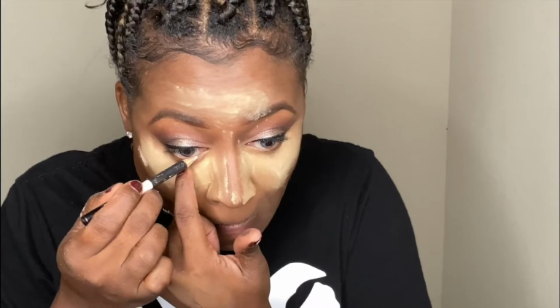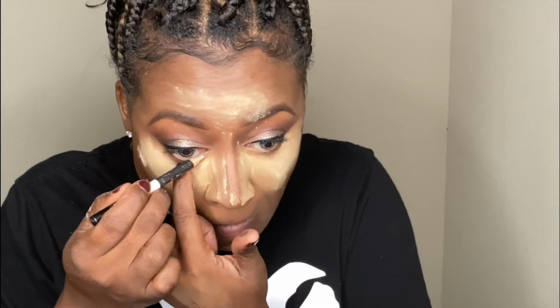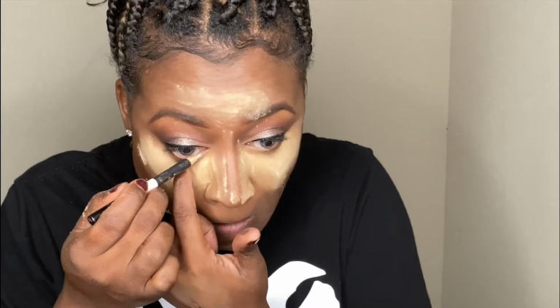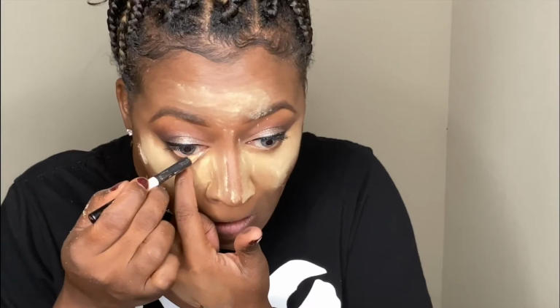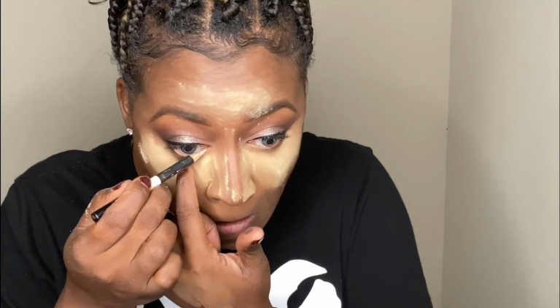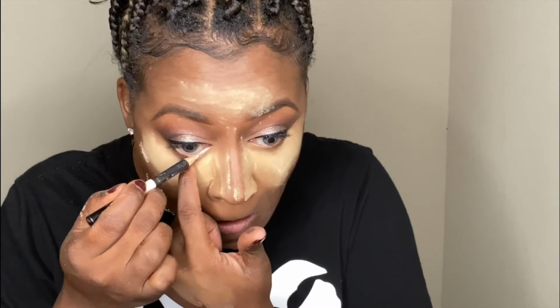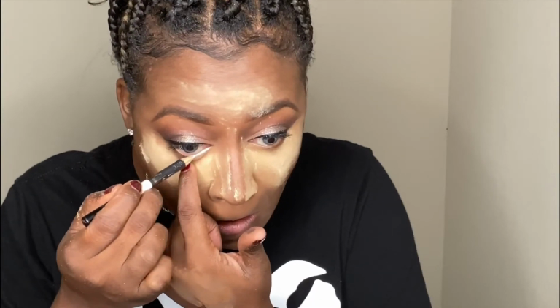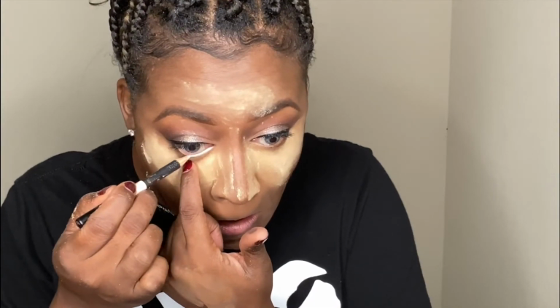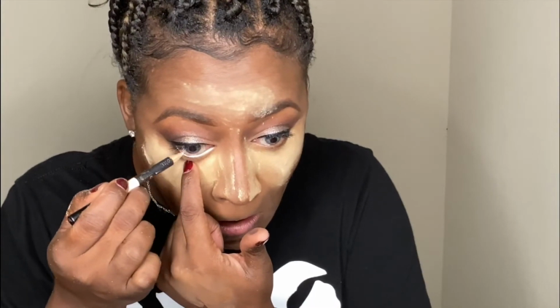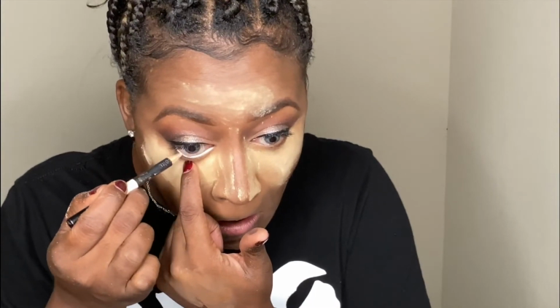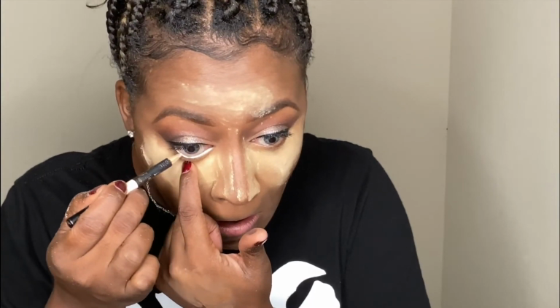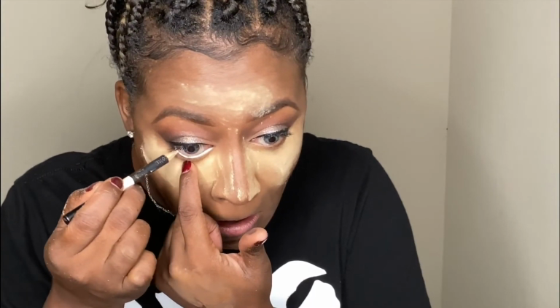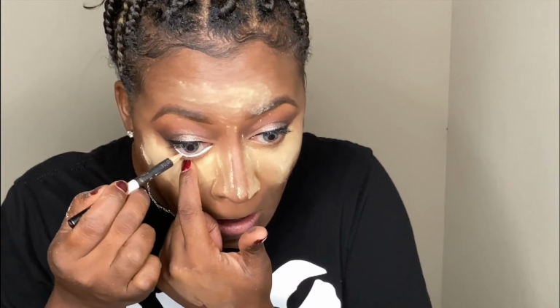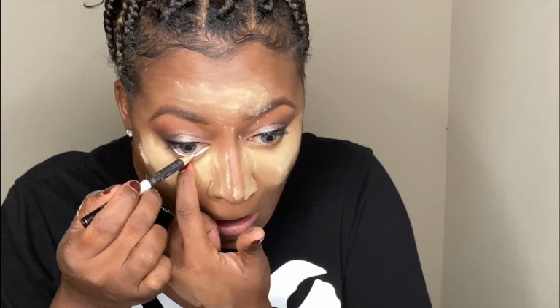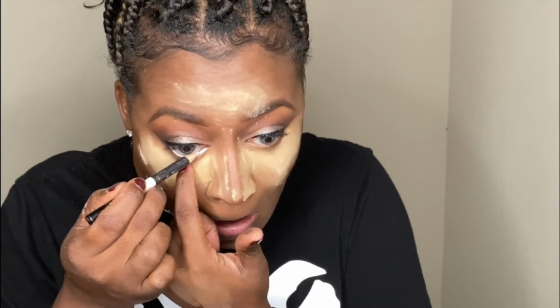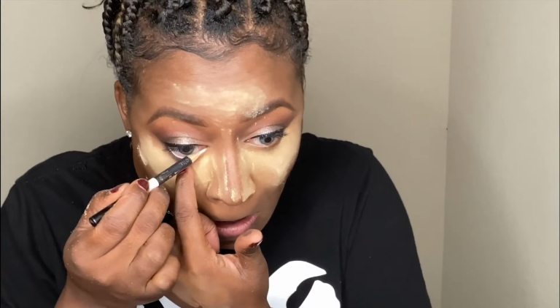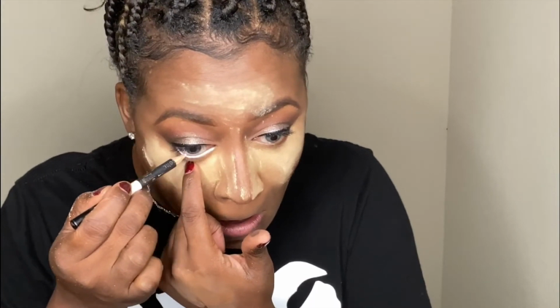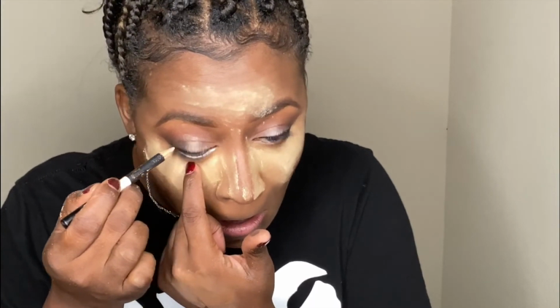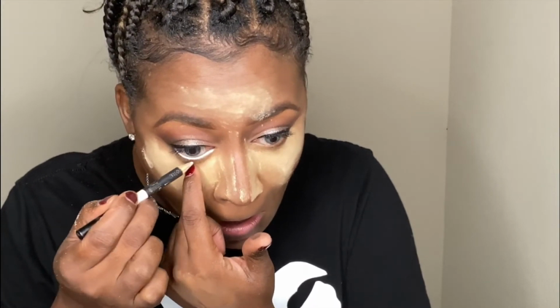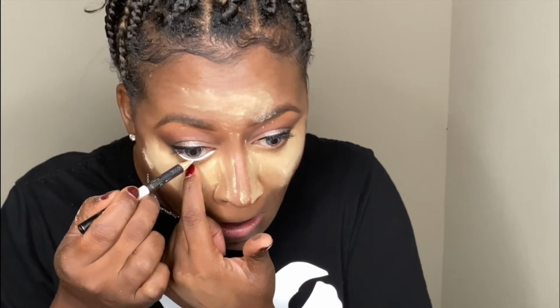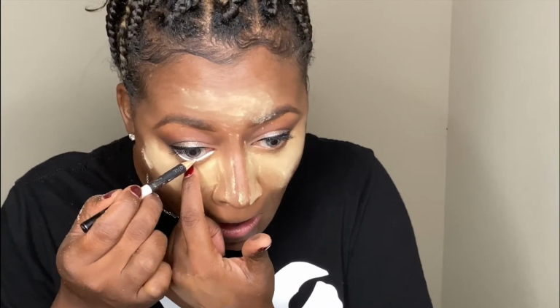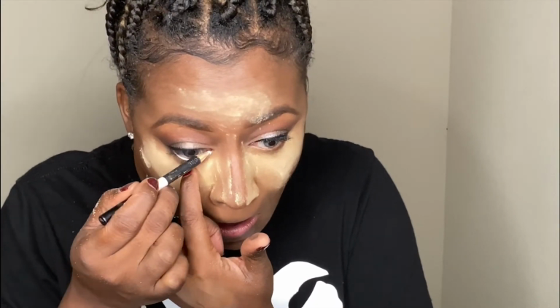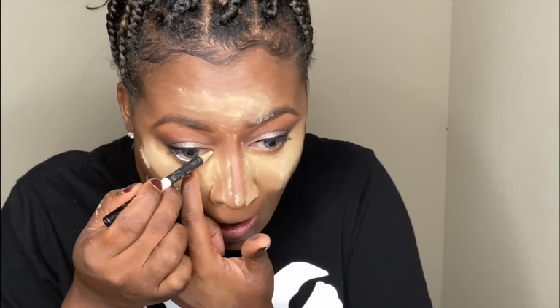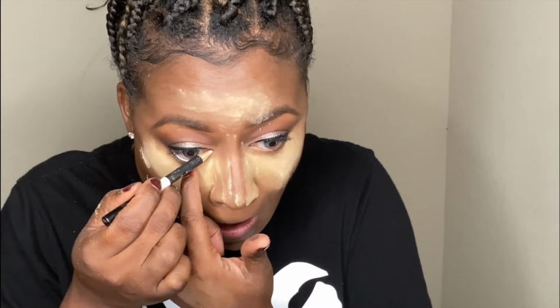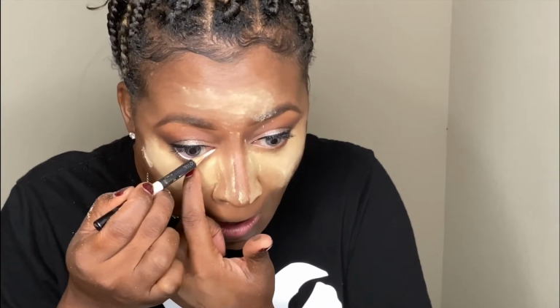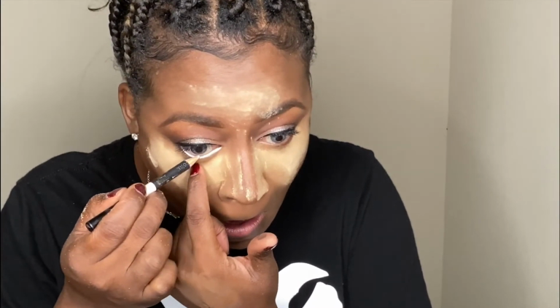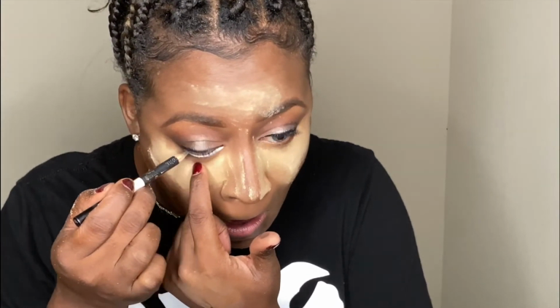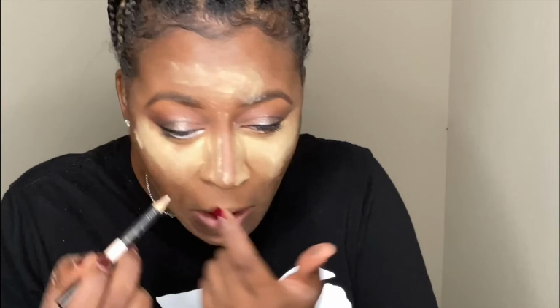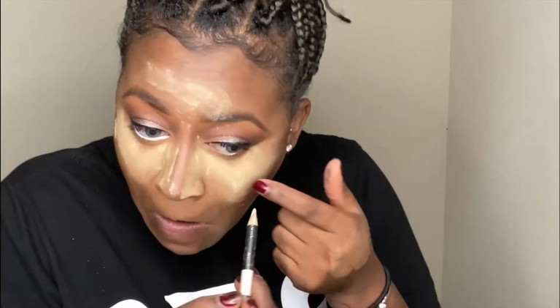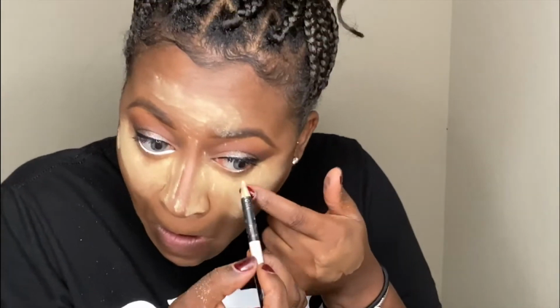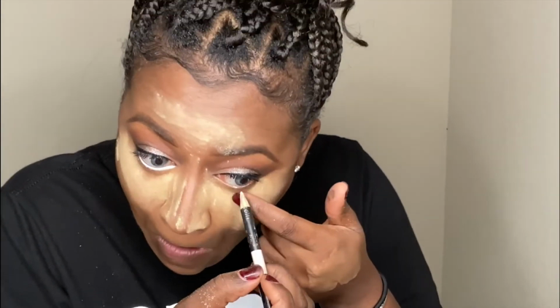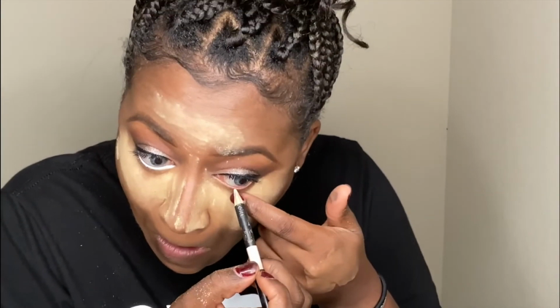Now to the eyes. I'm using my slim pencil liner to highlight — that's white — on my waterline.